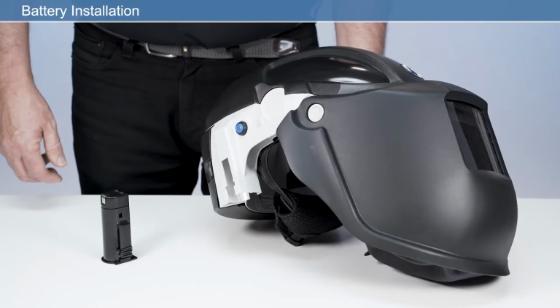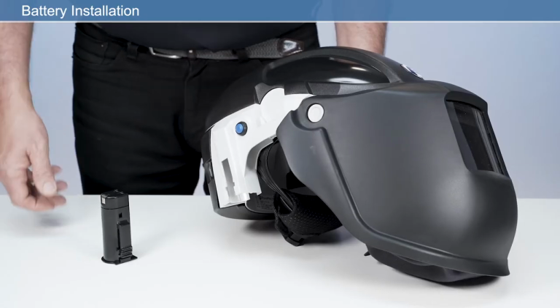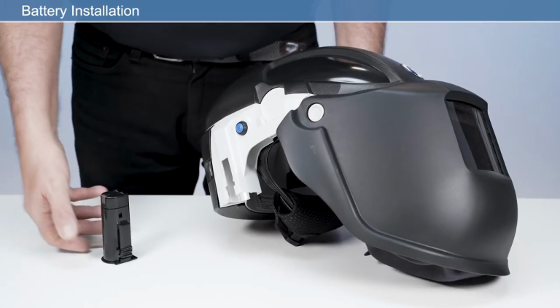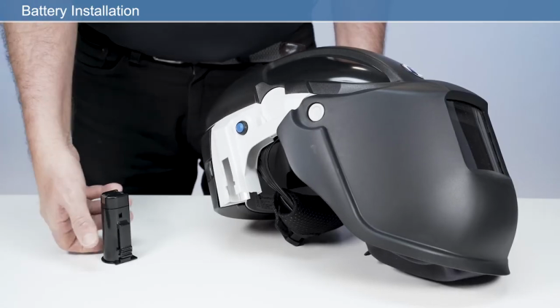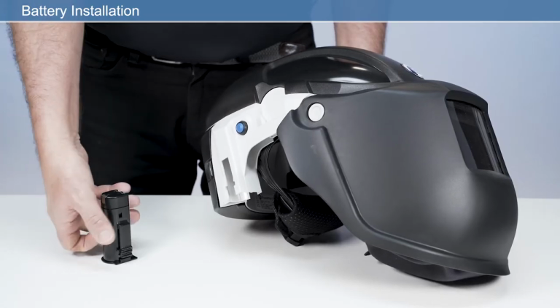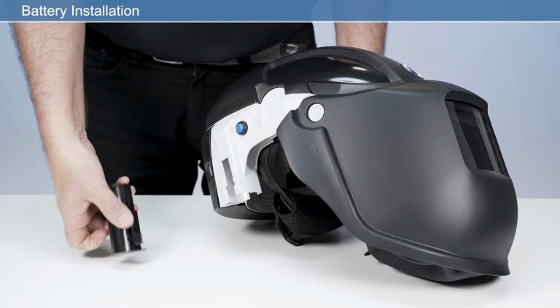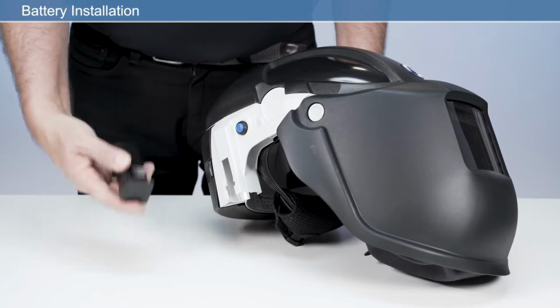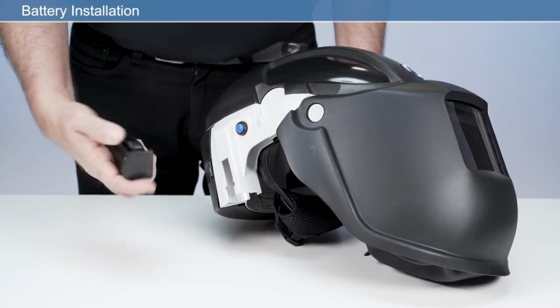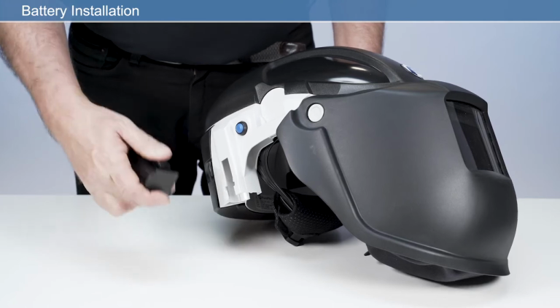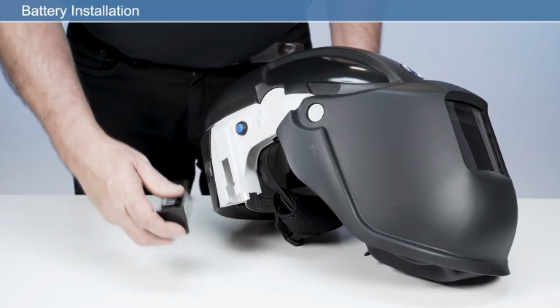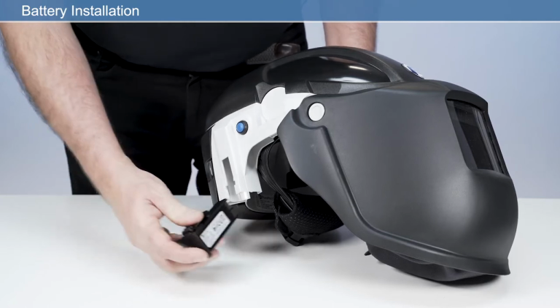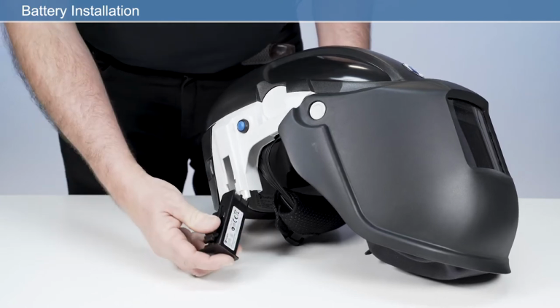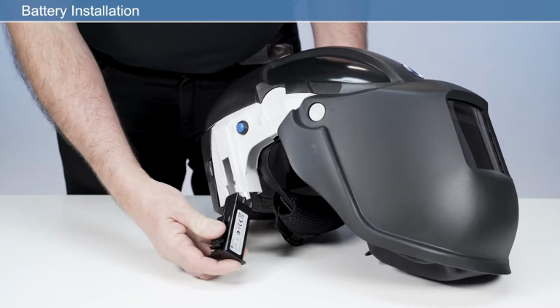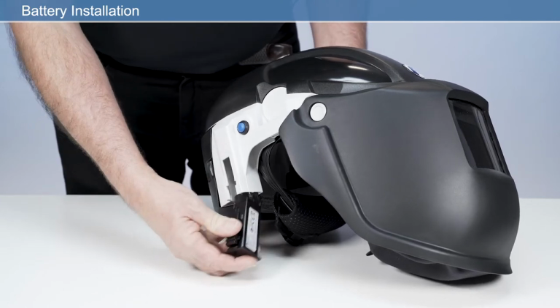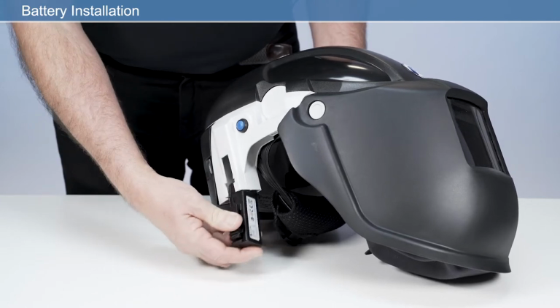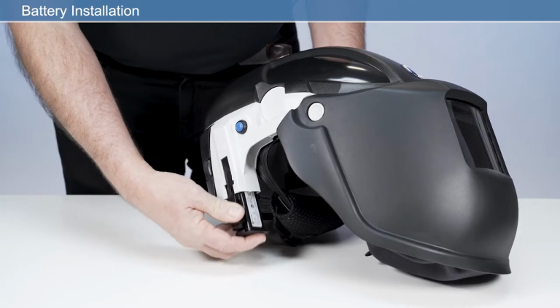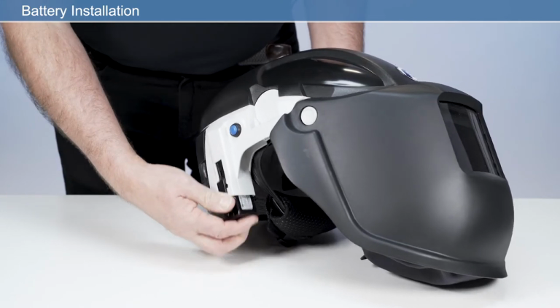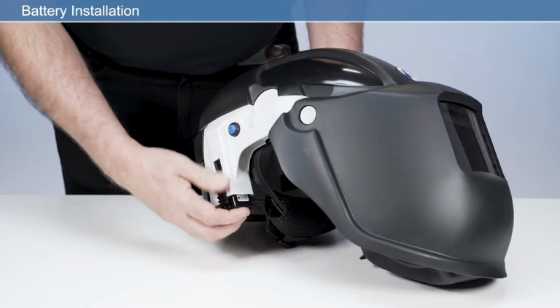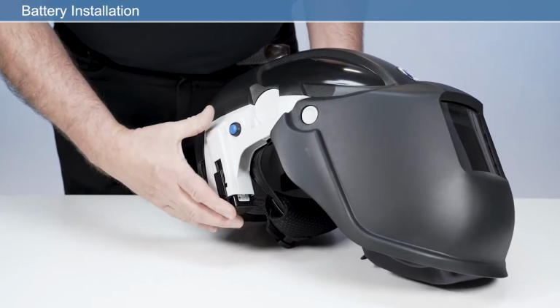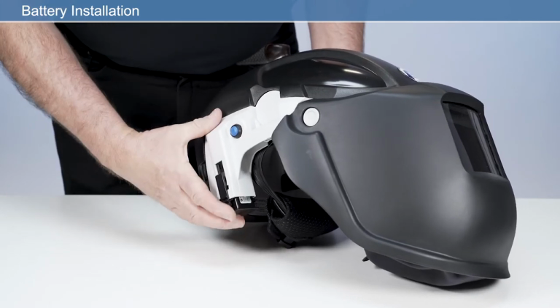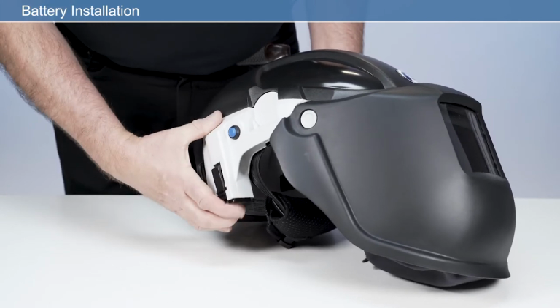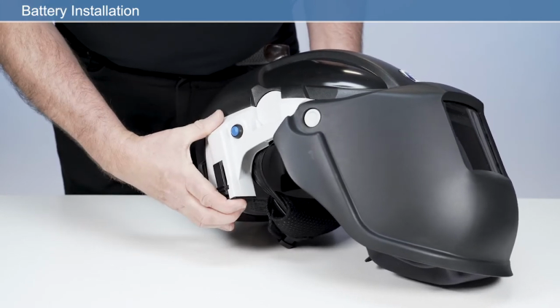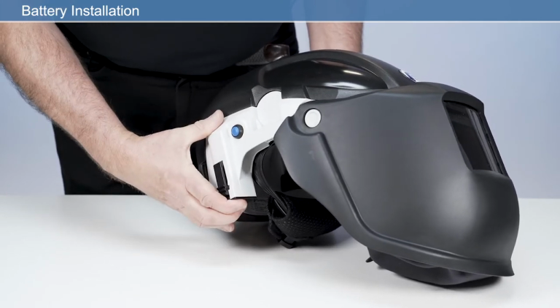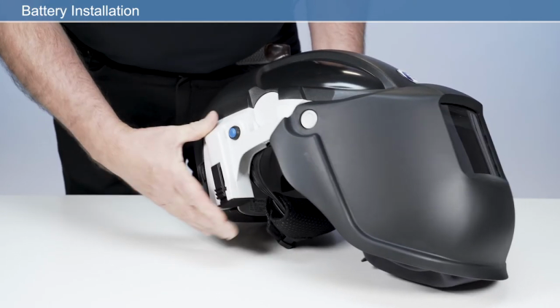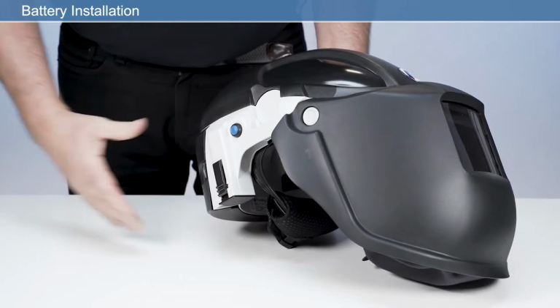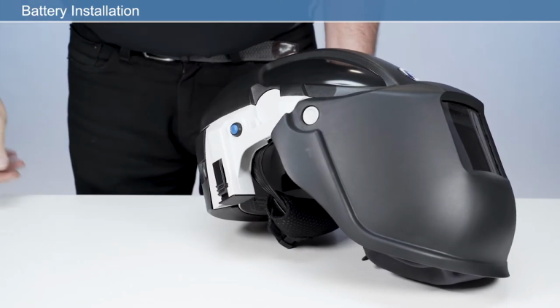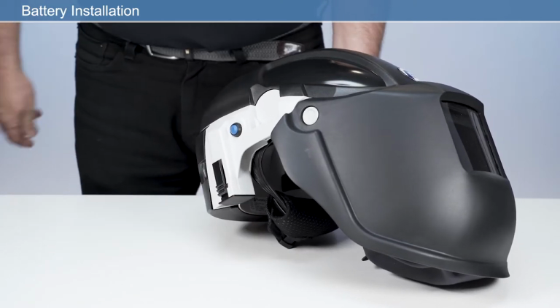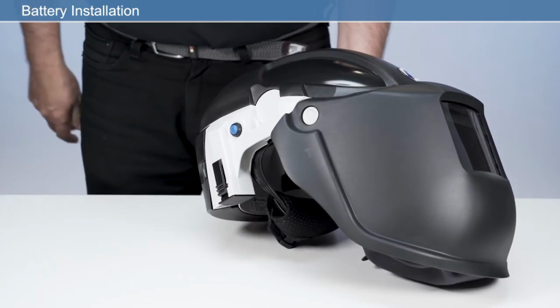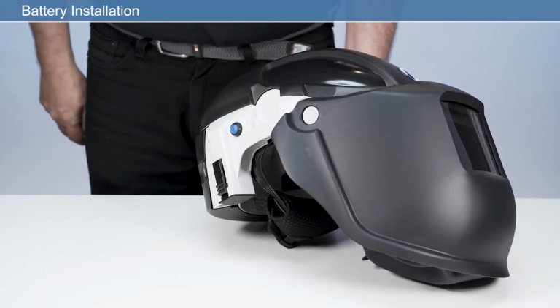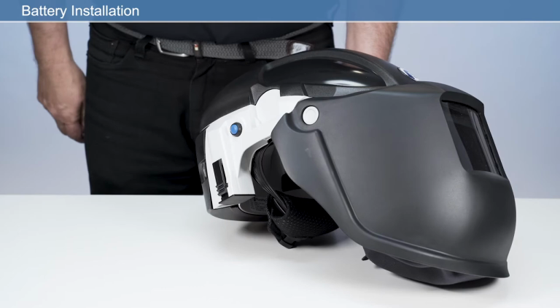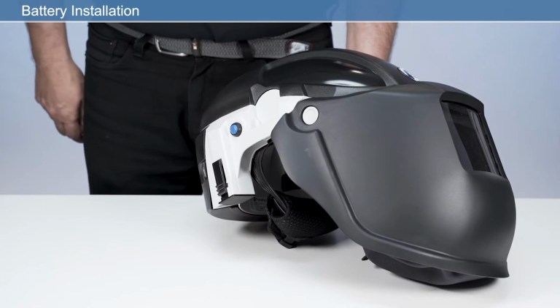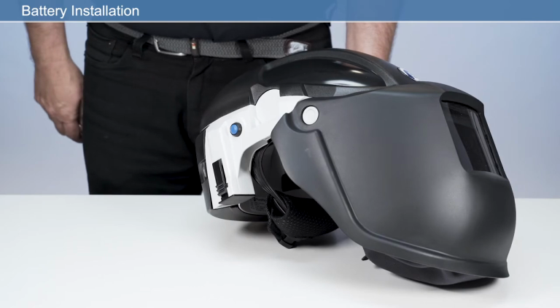To install the fully charged battery, insert the battery into the battery housing until it clicks fully into position.